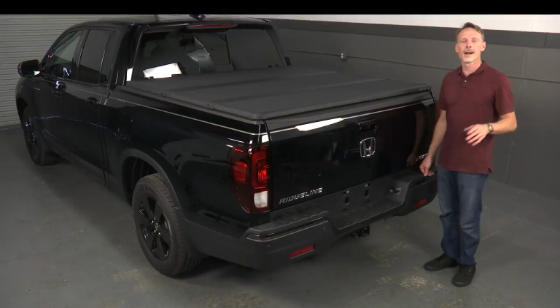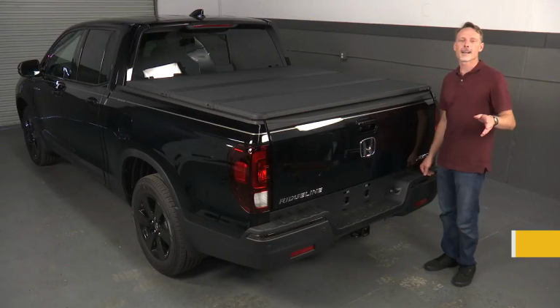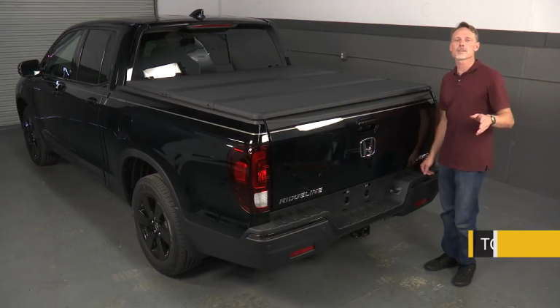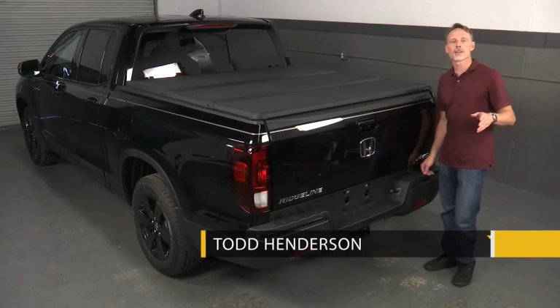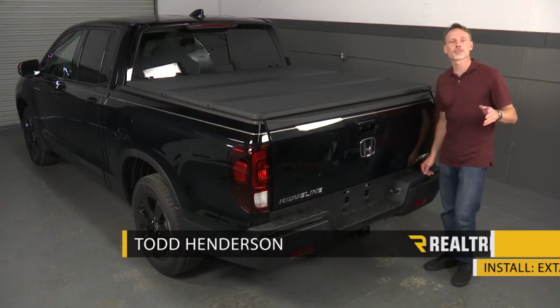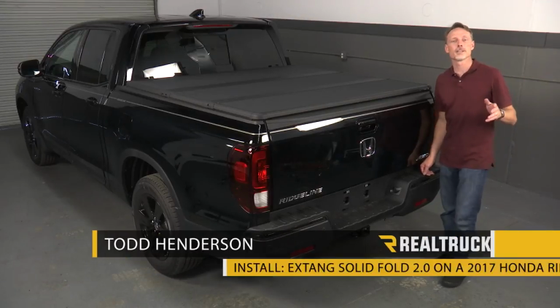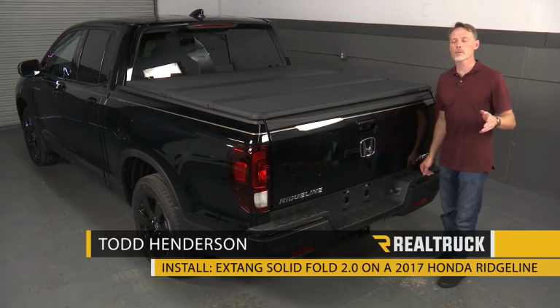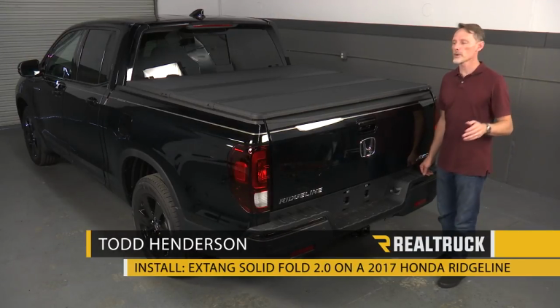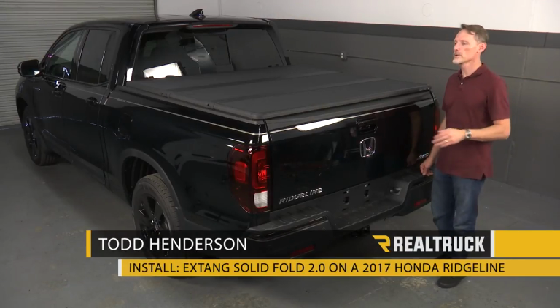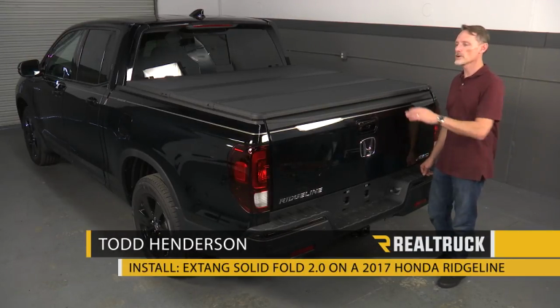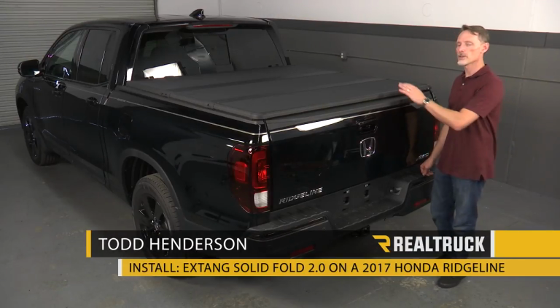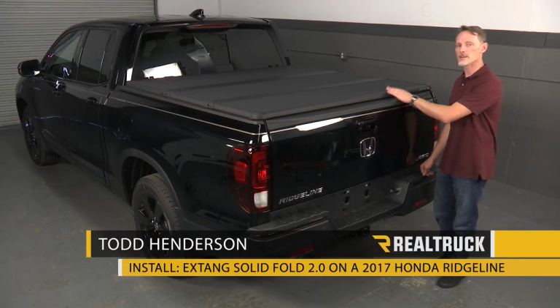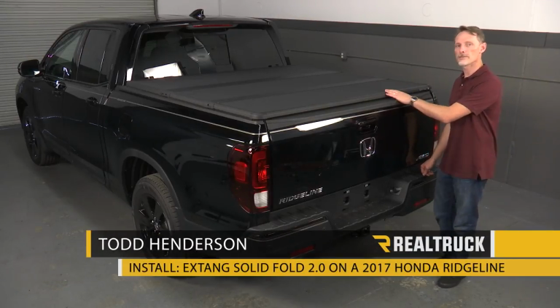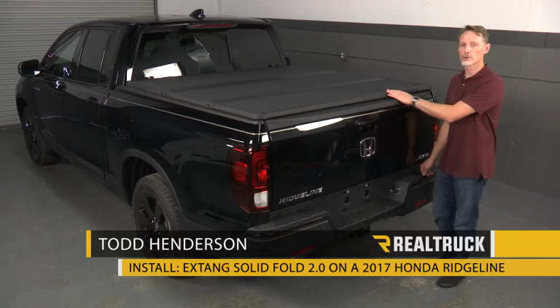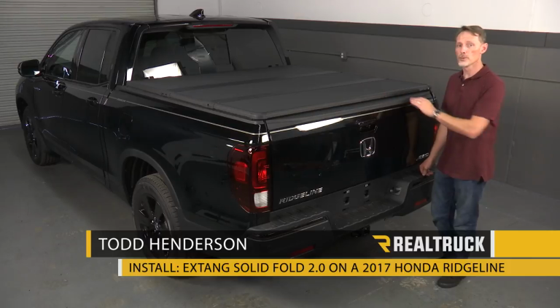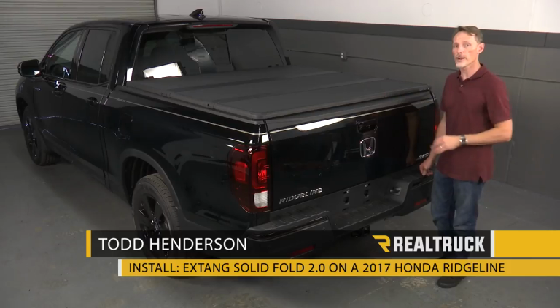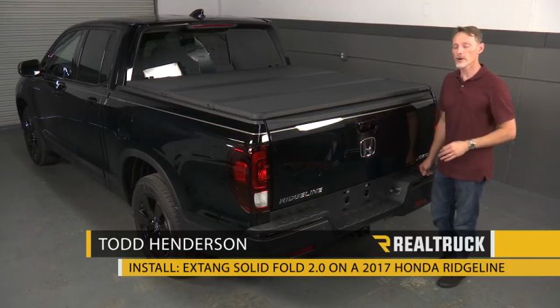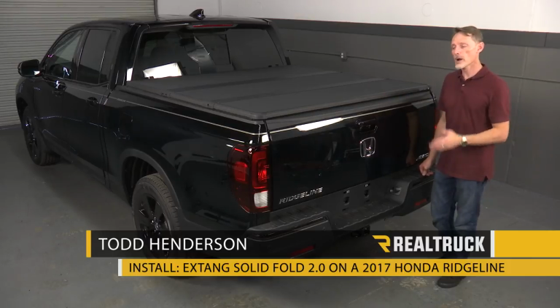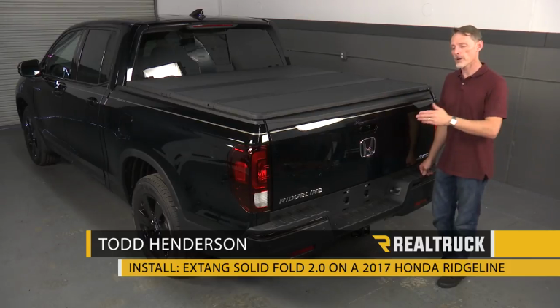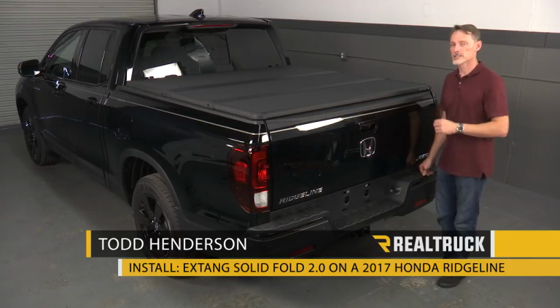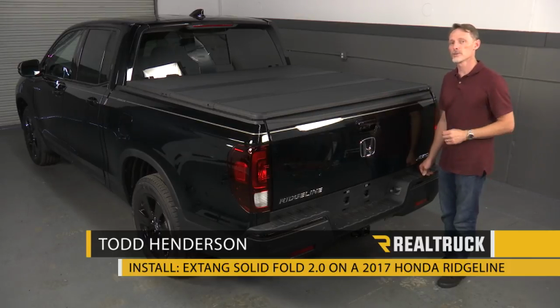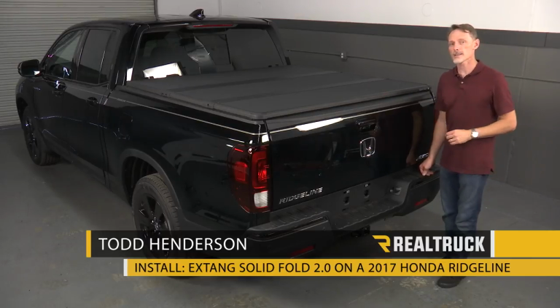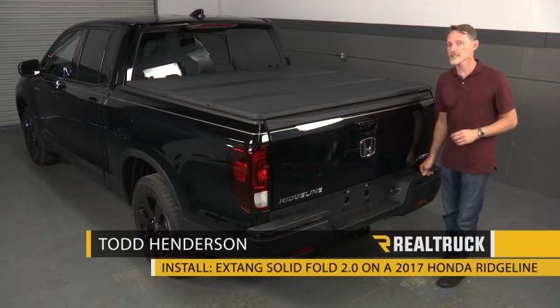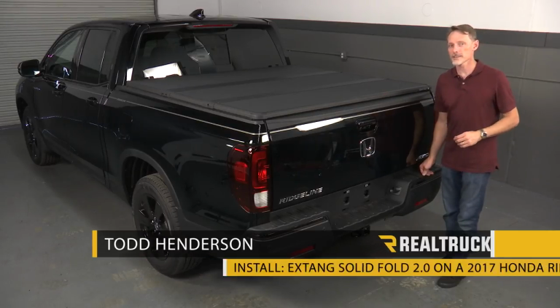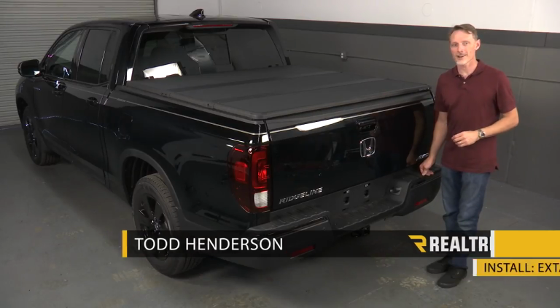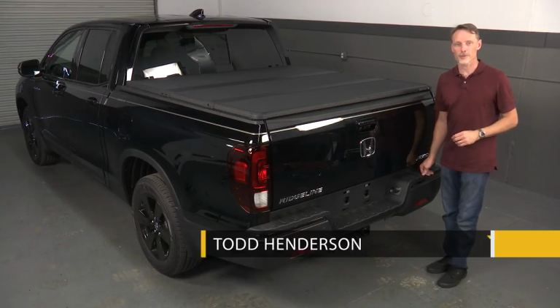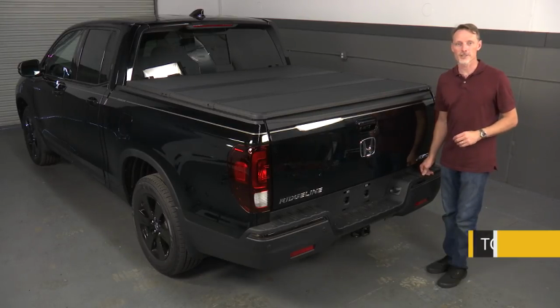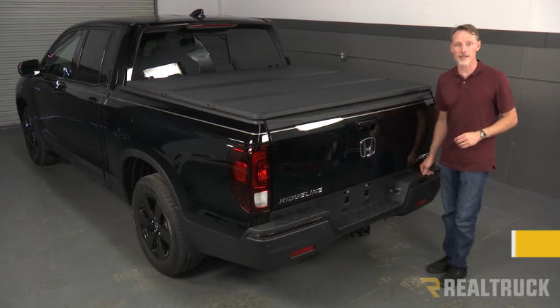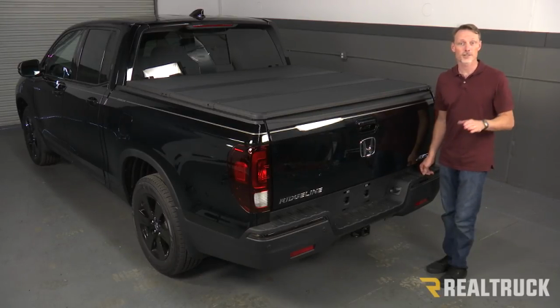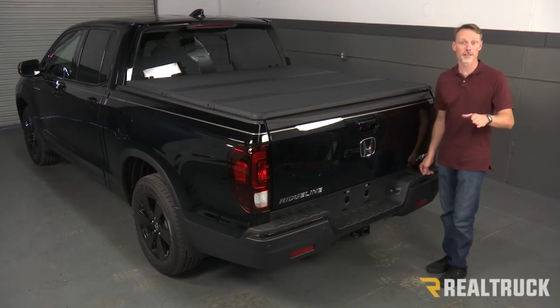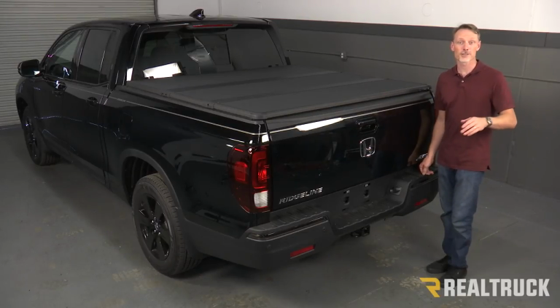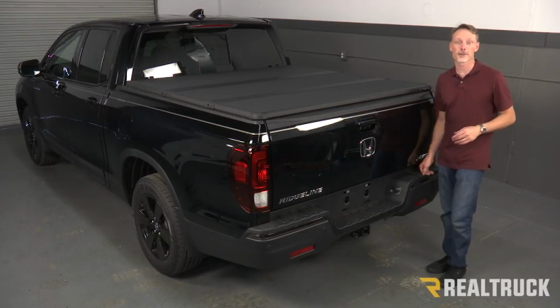Hi, I'm Todd Henderson. Today we're going to install the Solid Fold 2.0 on this 2017 Honda Ridgeline. Let's go ahead and get started.